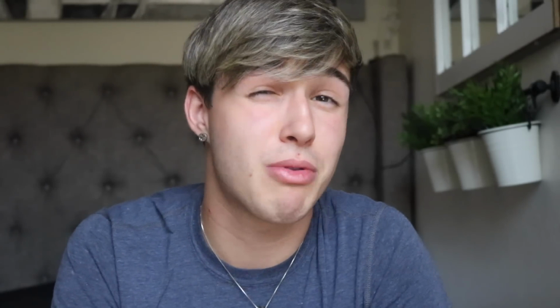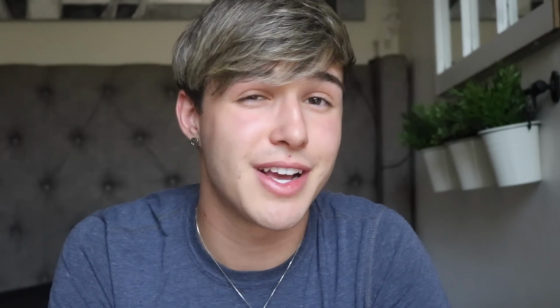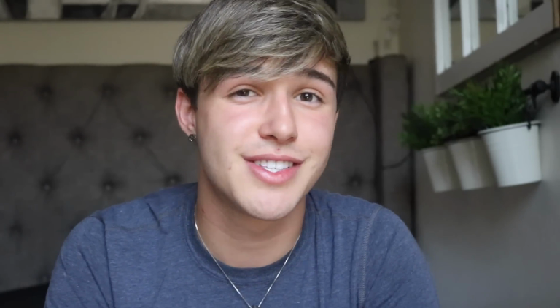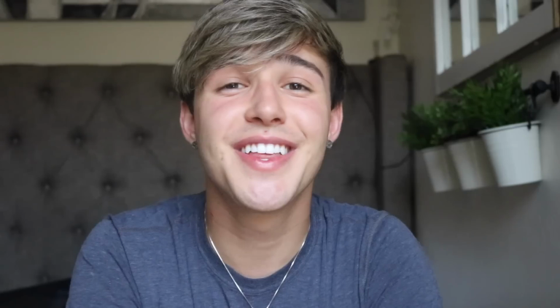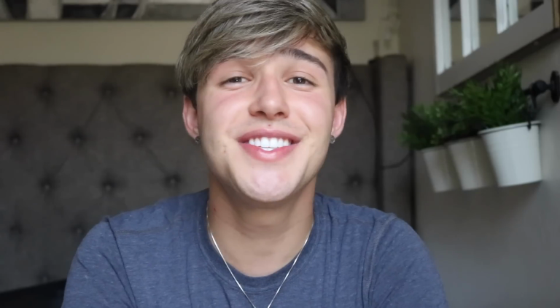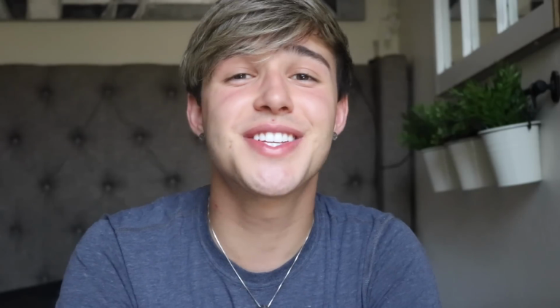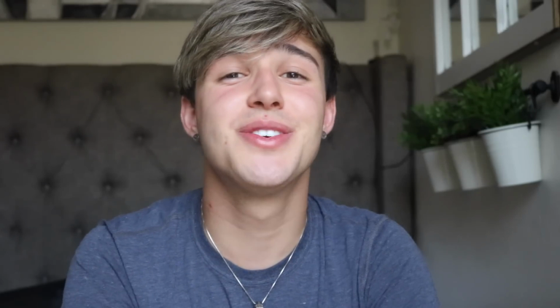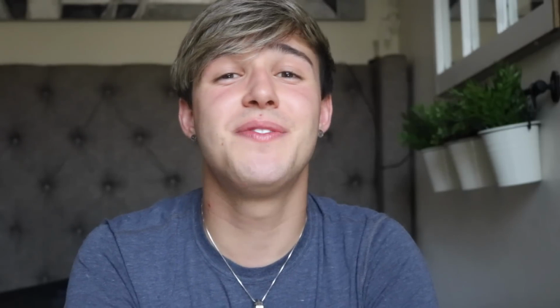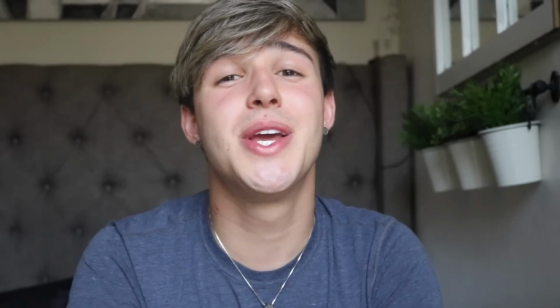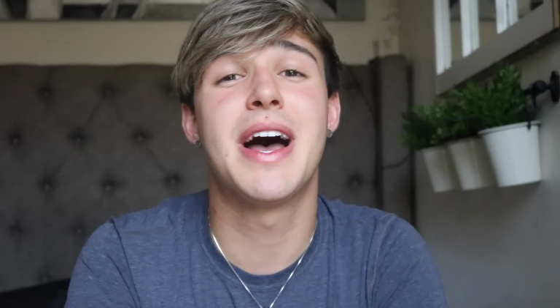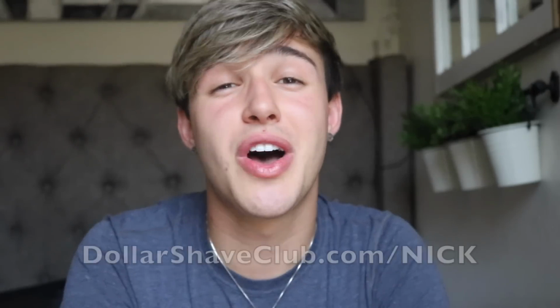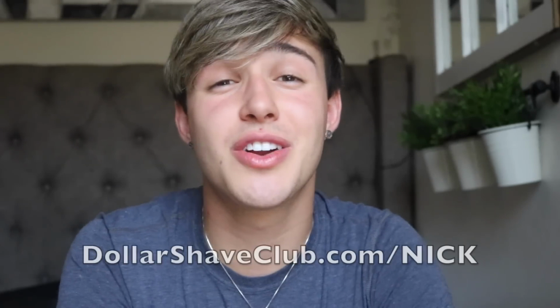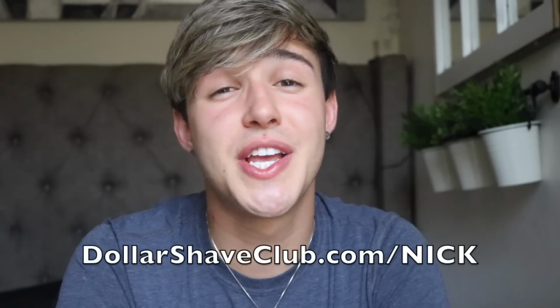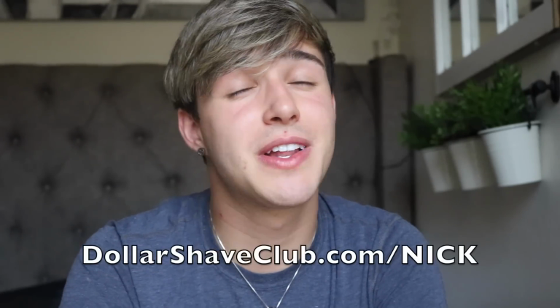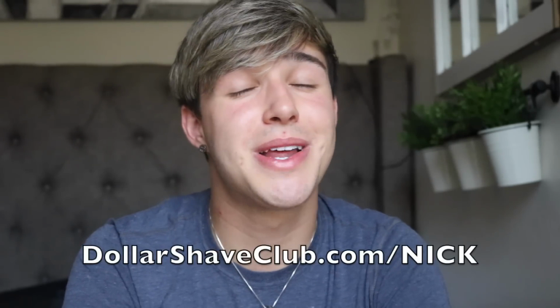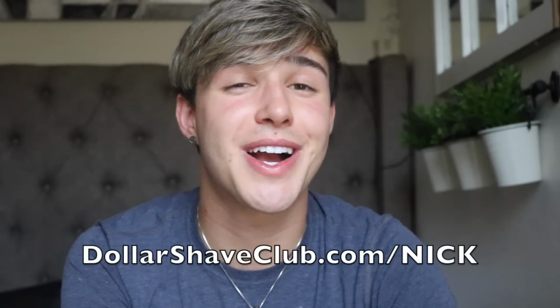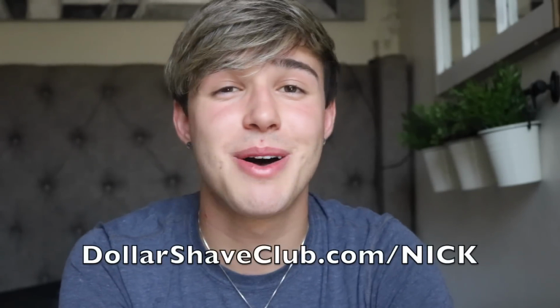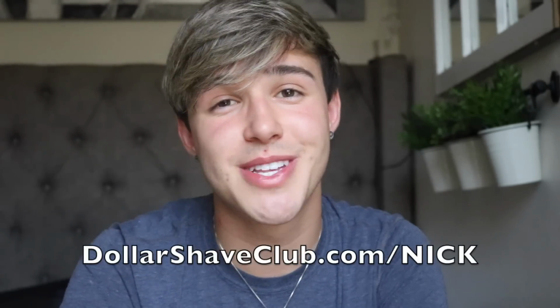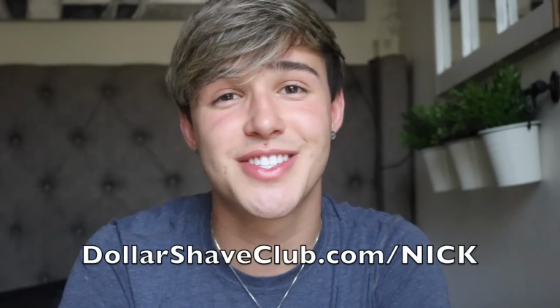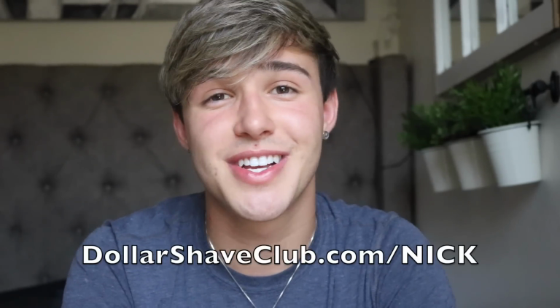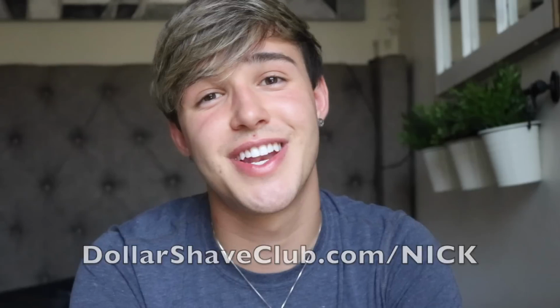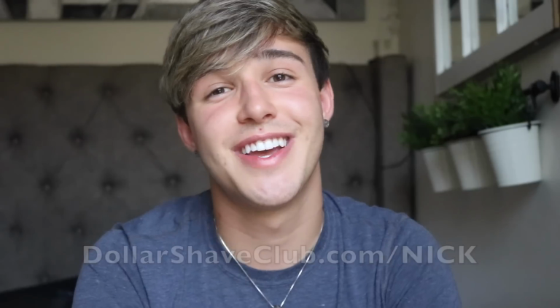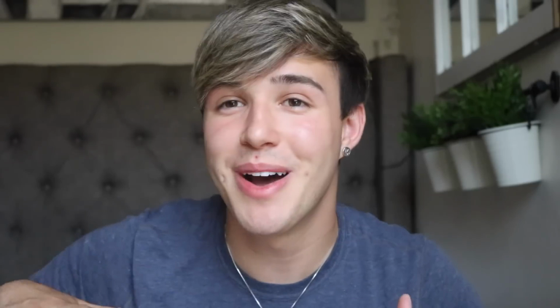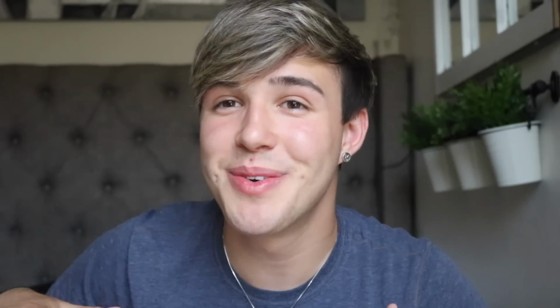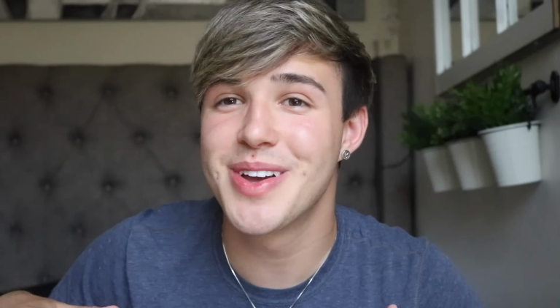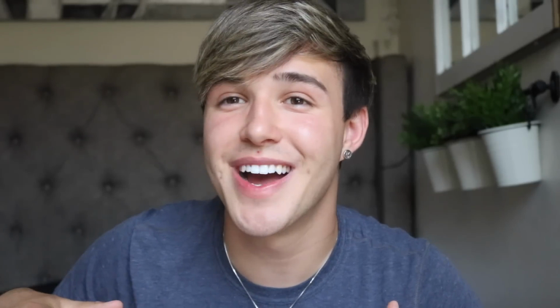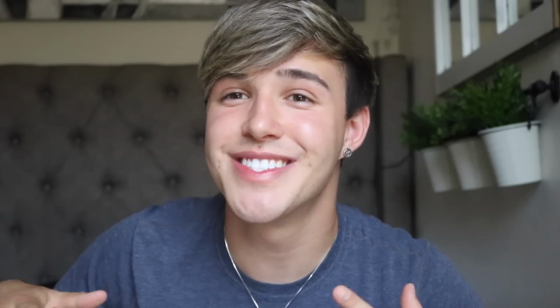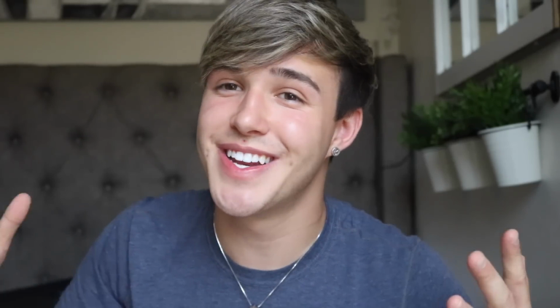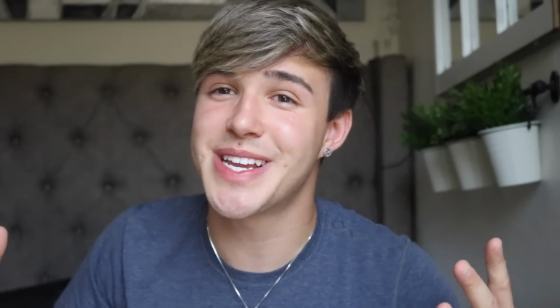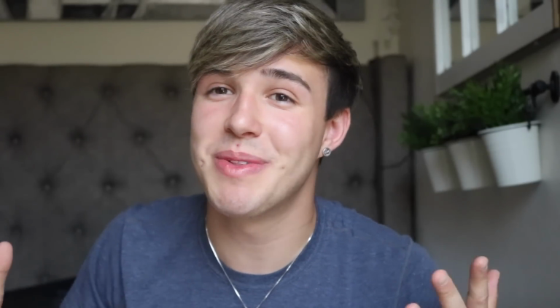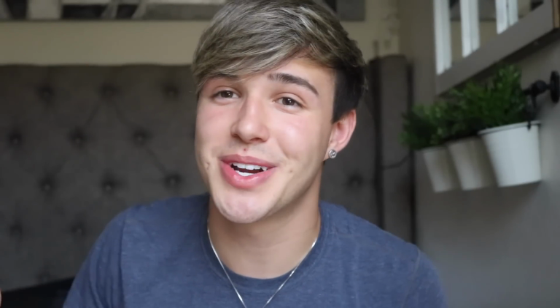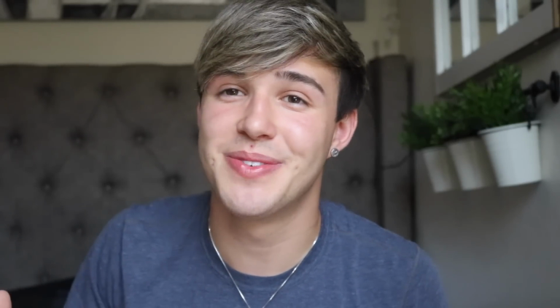Join the club with one of their starter sets for just five dollars. After that, the restock-size box ships regular products at regular price. Get this exclusive deal at dollarshaveclub.com slash nick today.